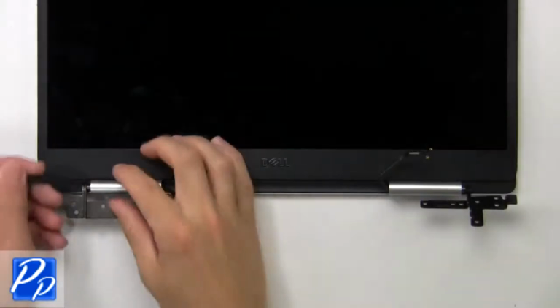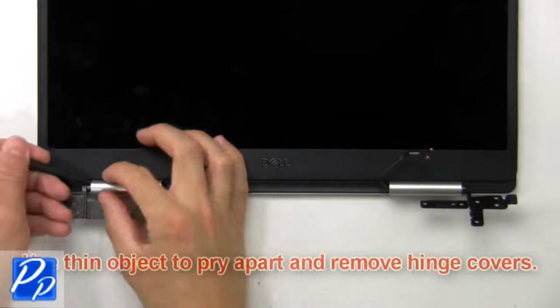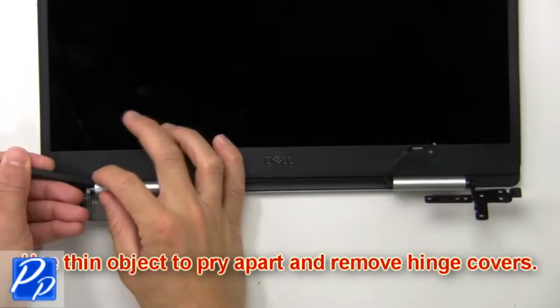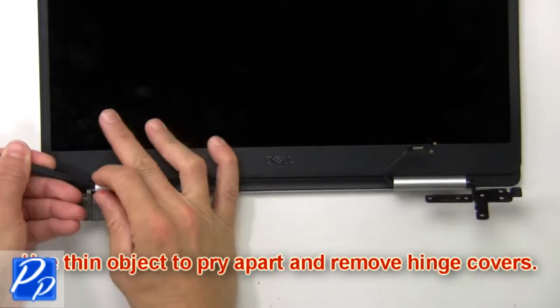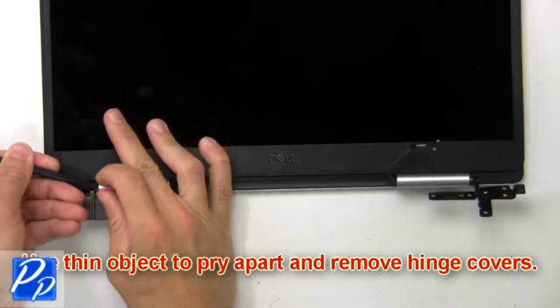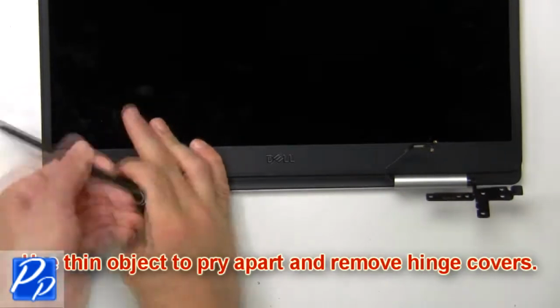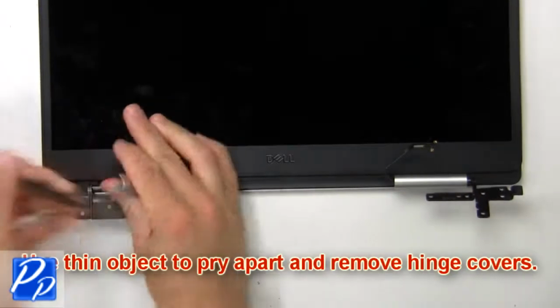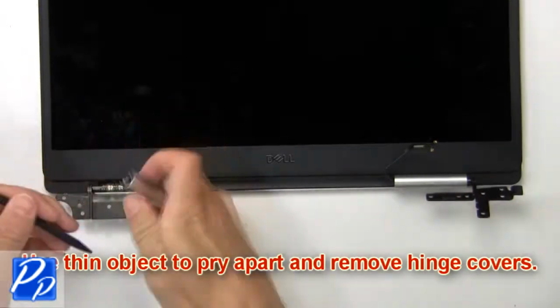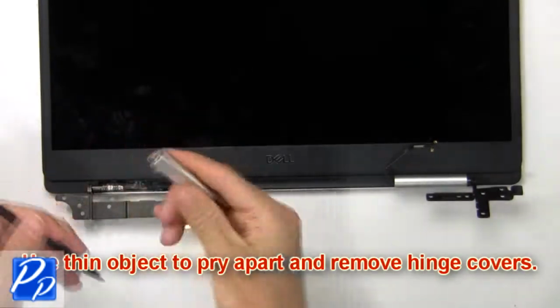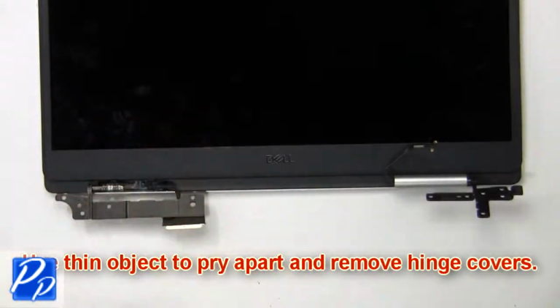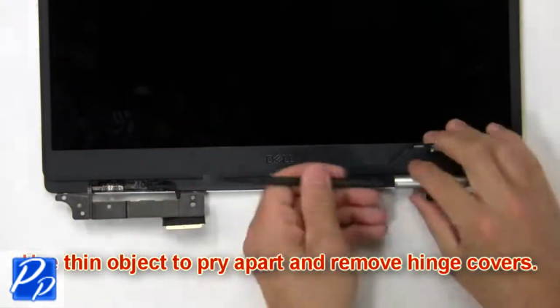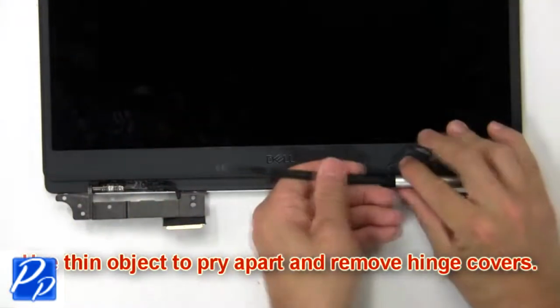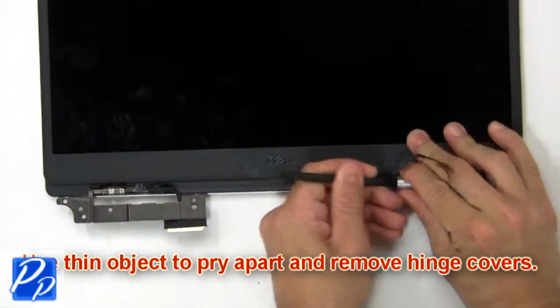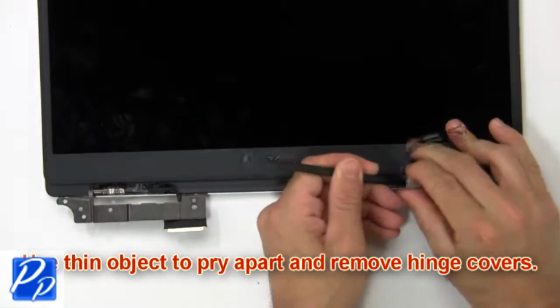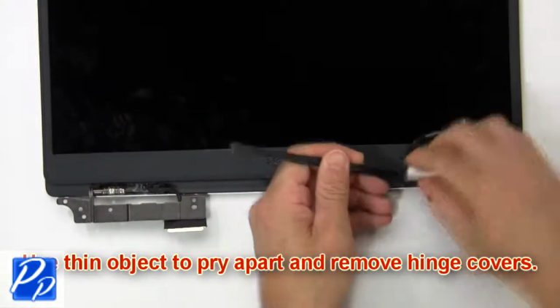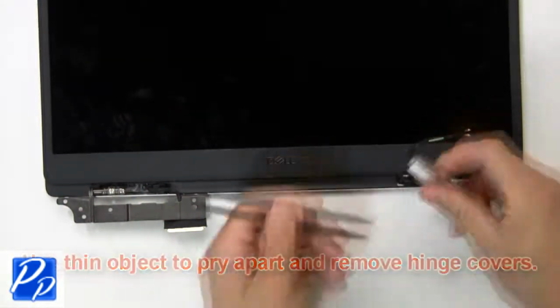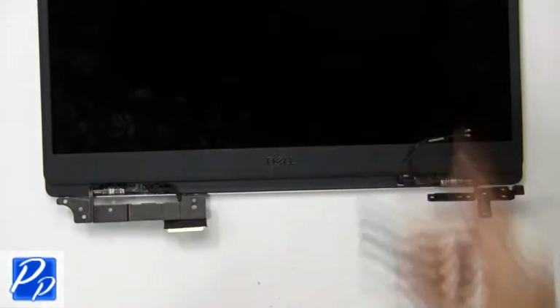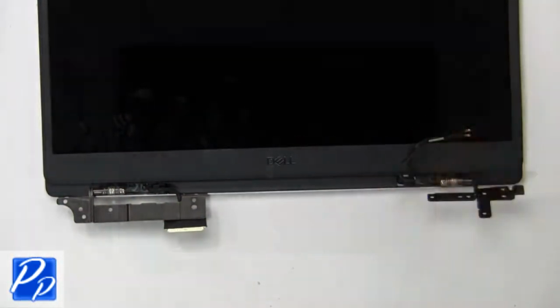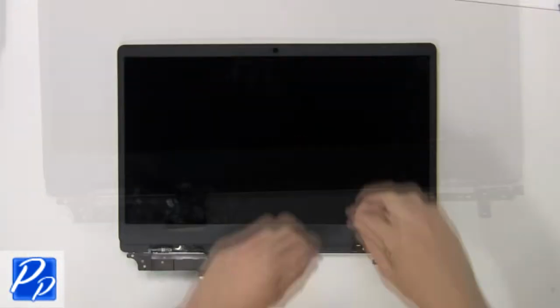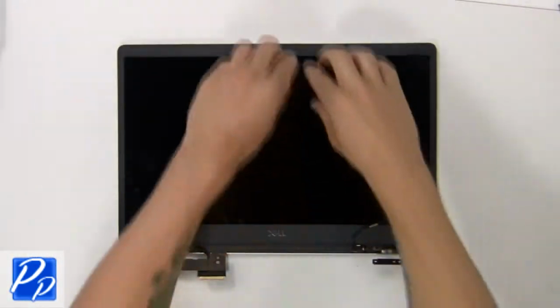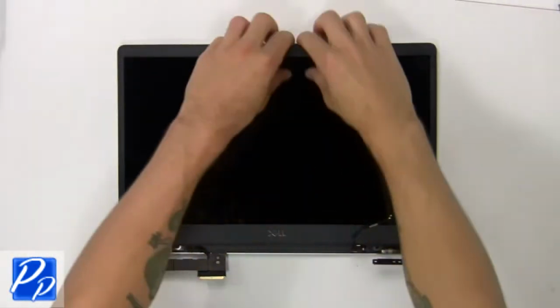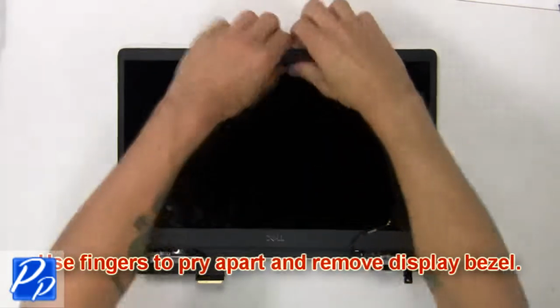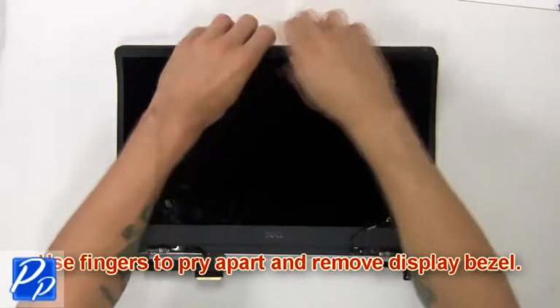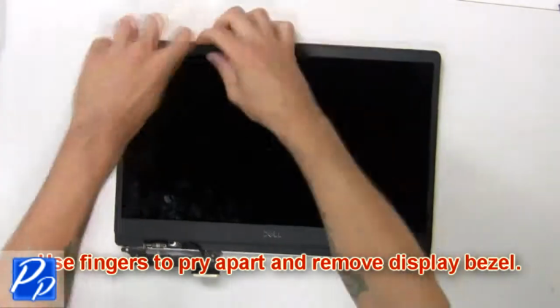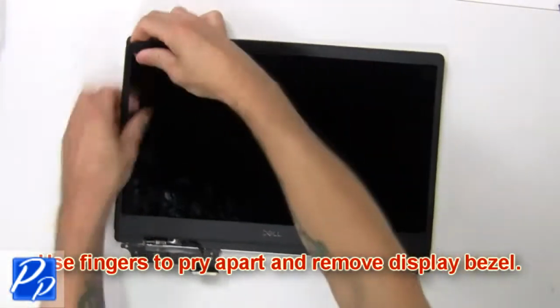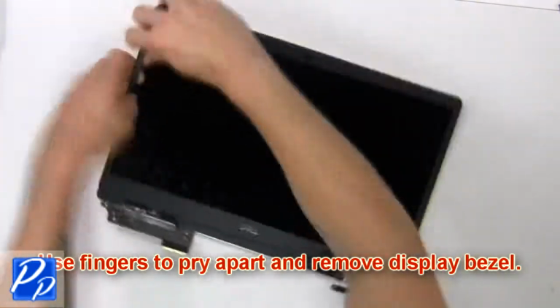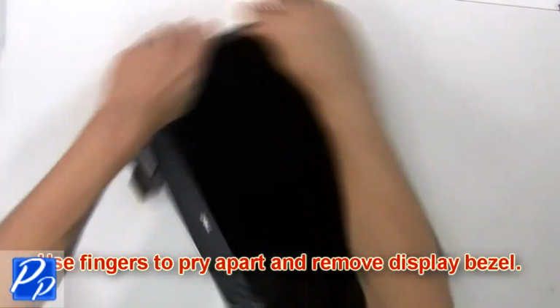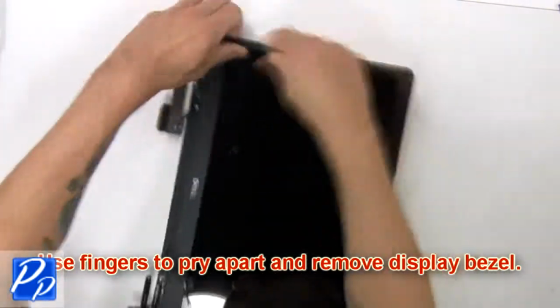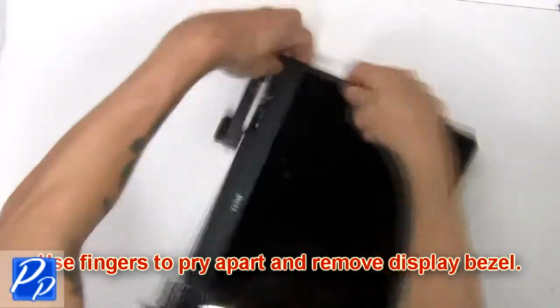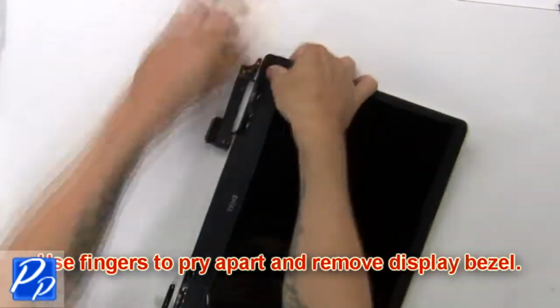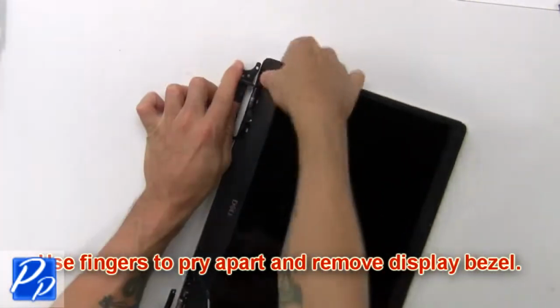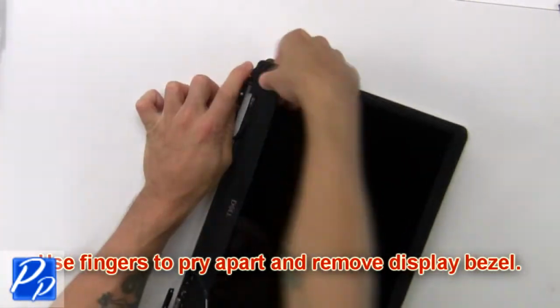Now use a thin object to pry apart and remove the hinge covers. Then use your fingers to pry apart and remove the display bezel.